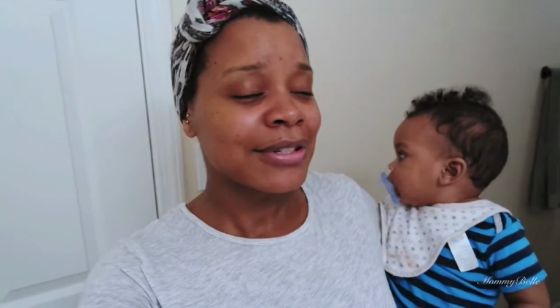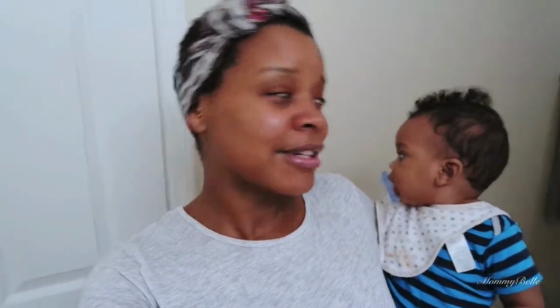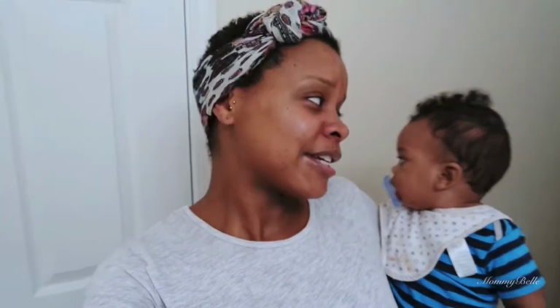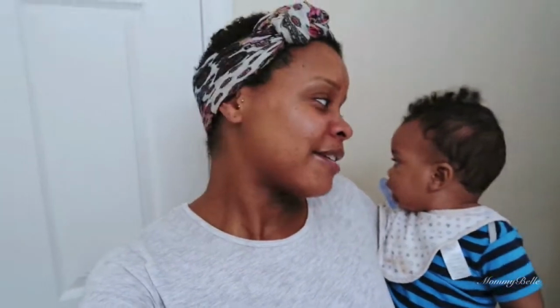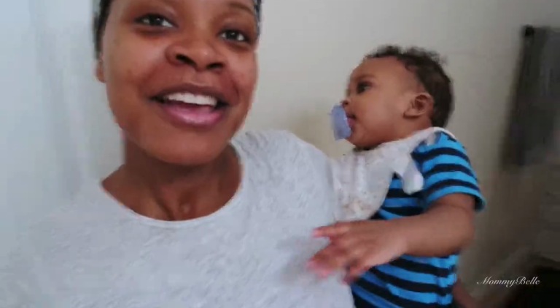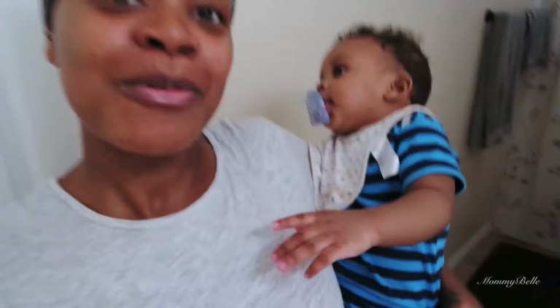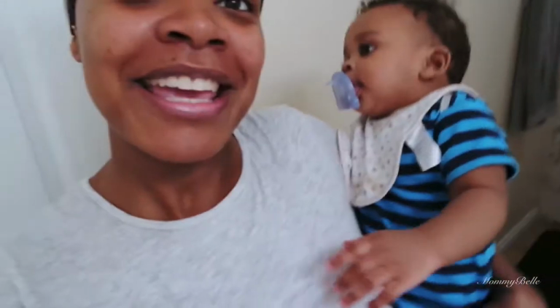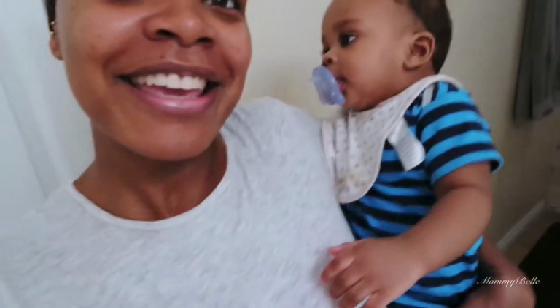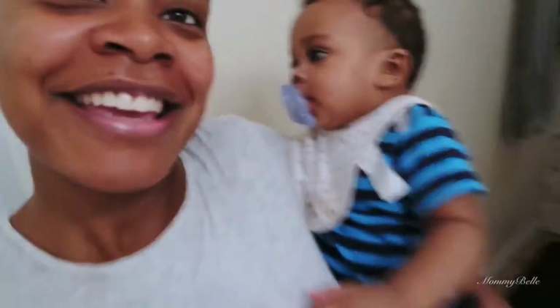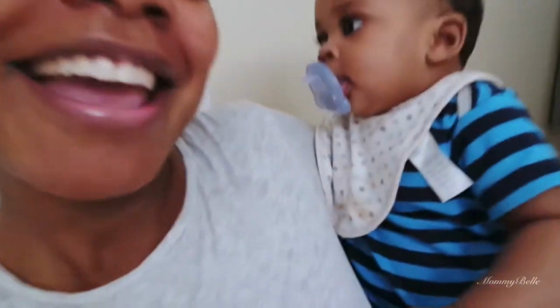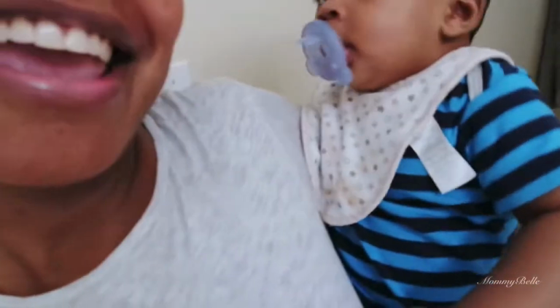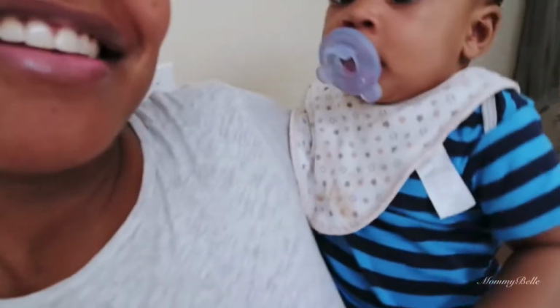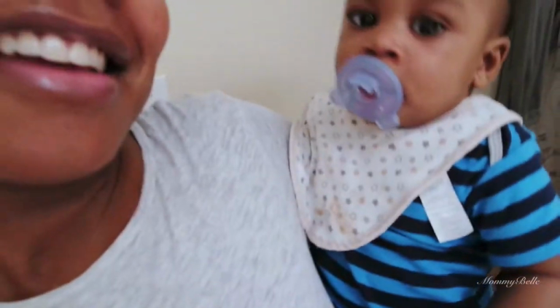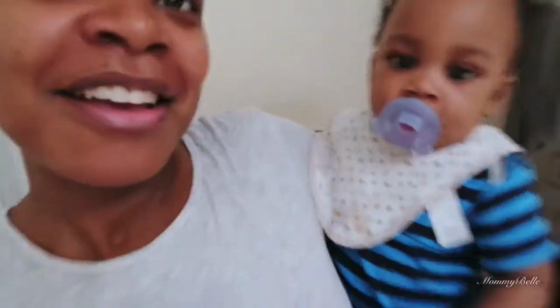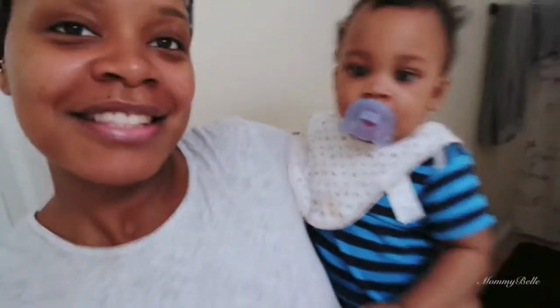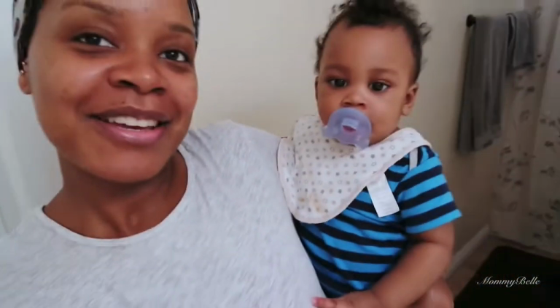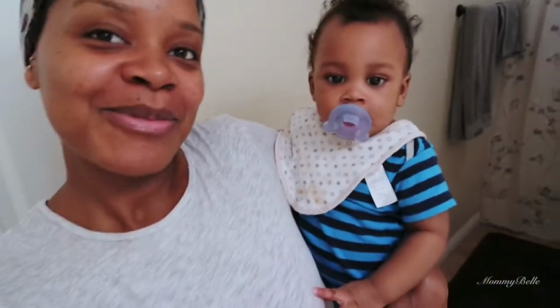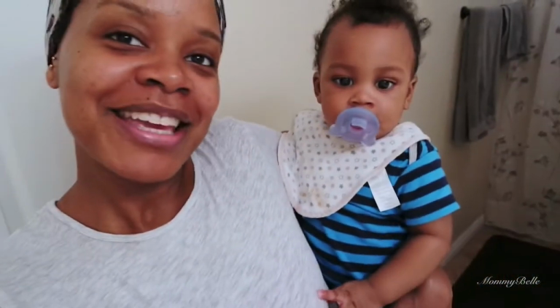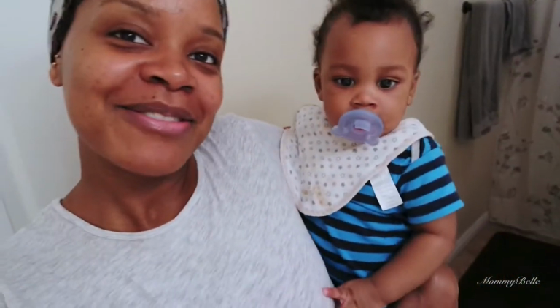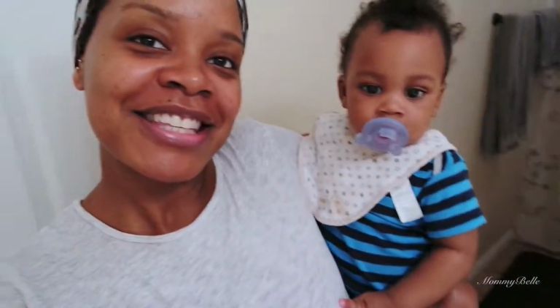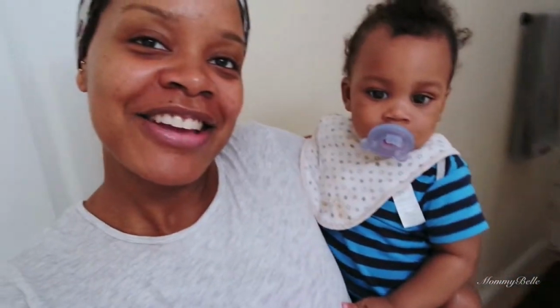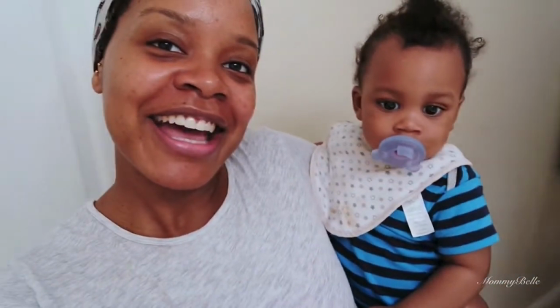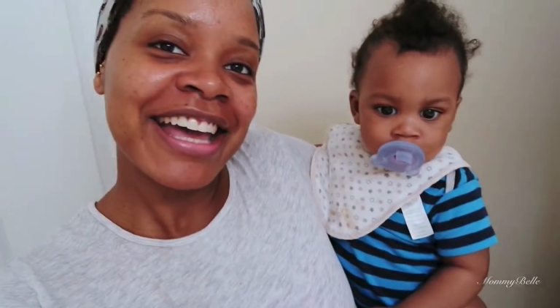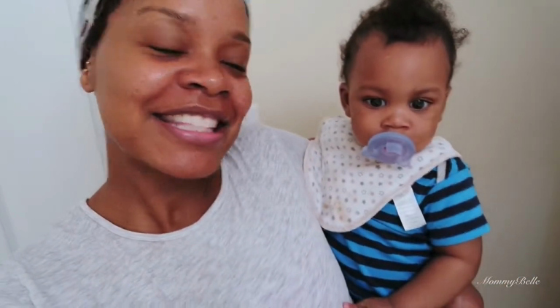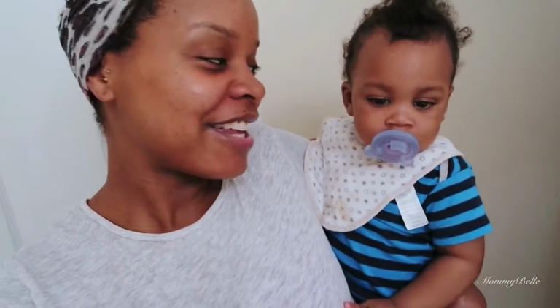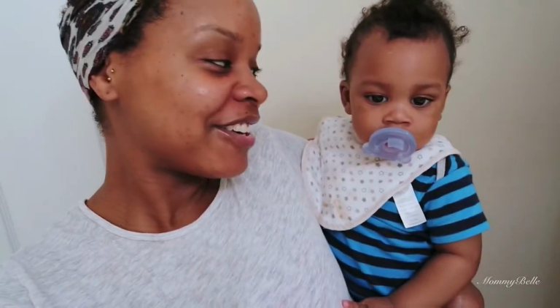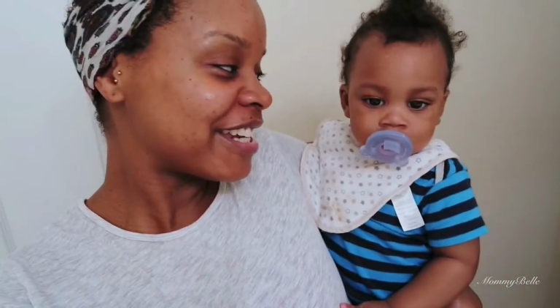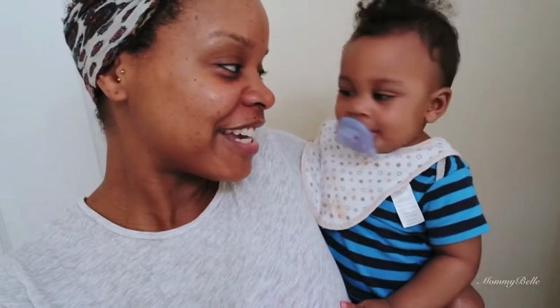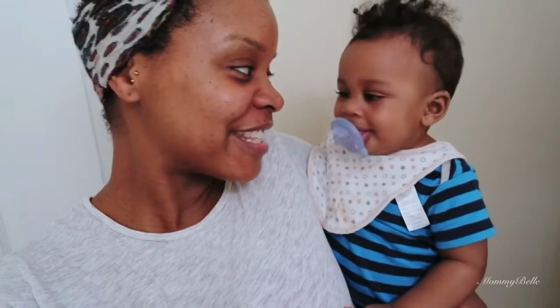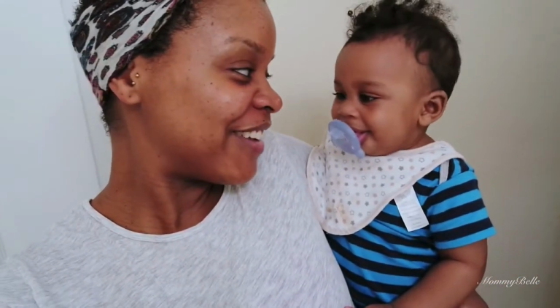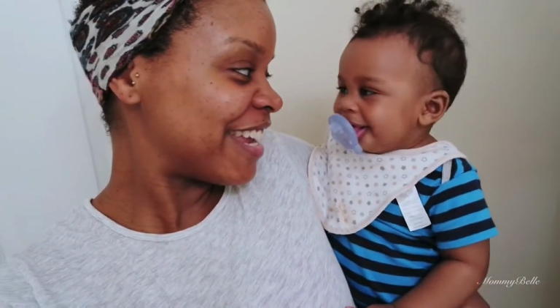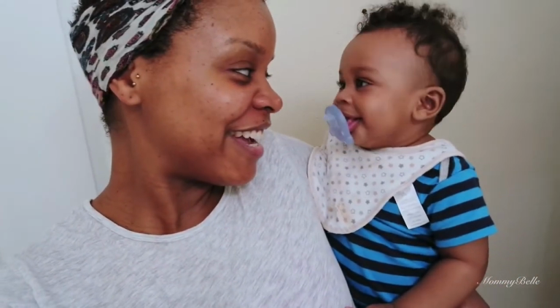I'm still working on living a minimalist lifestyle and it feels so great. We'll see you guys in our next video!